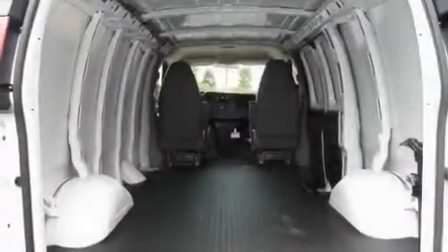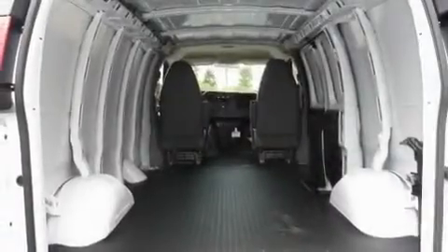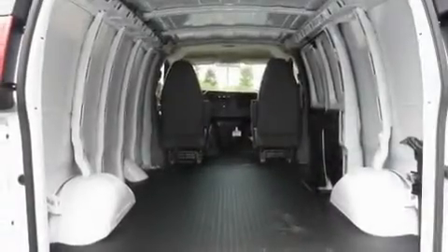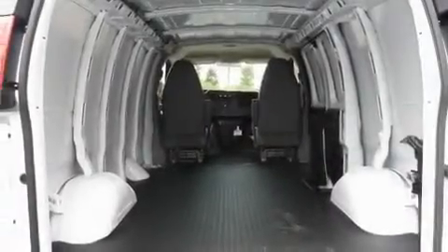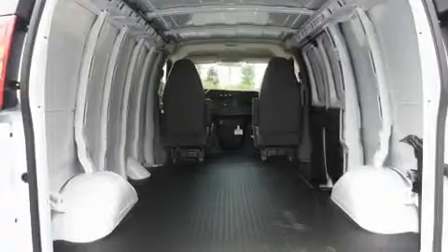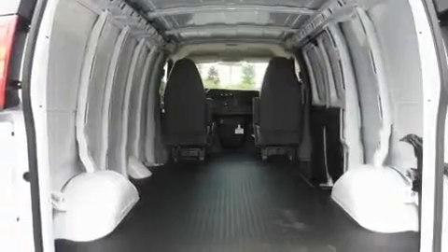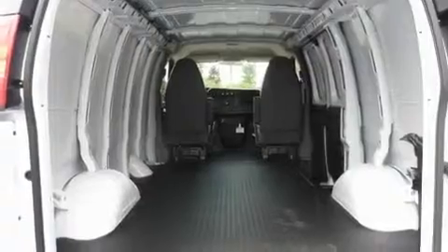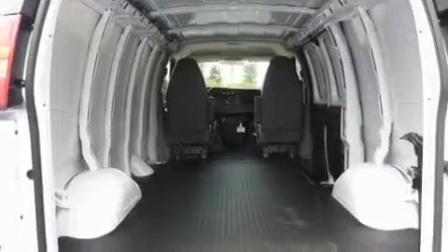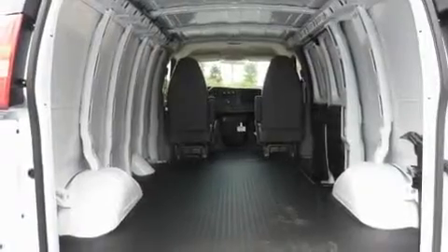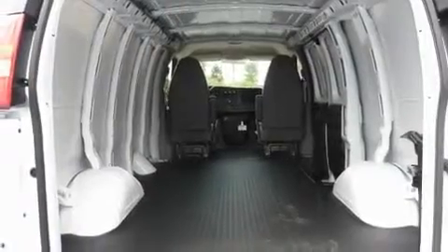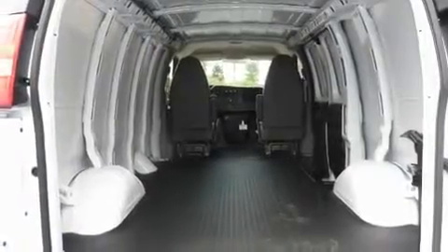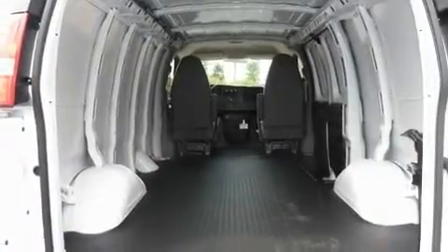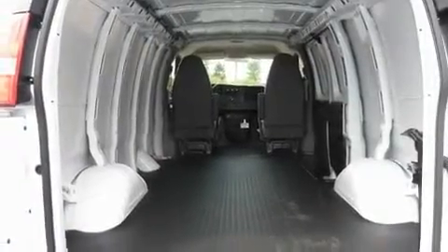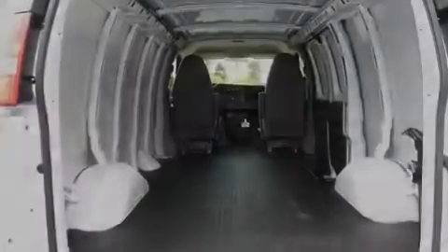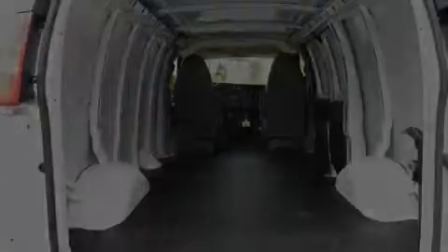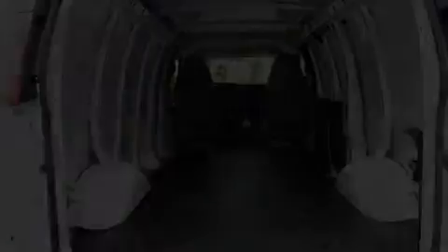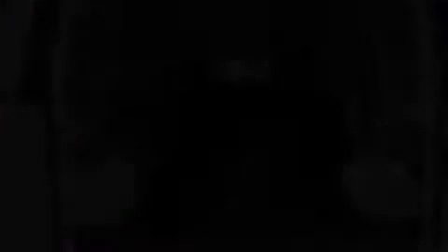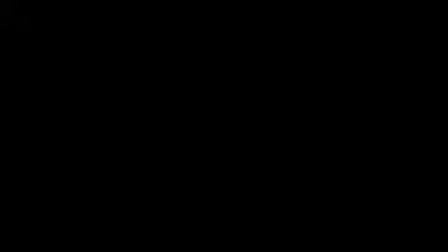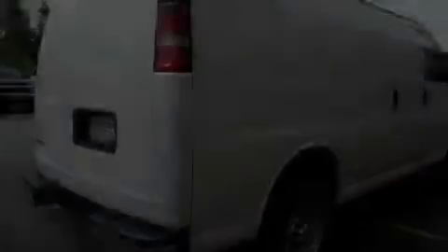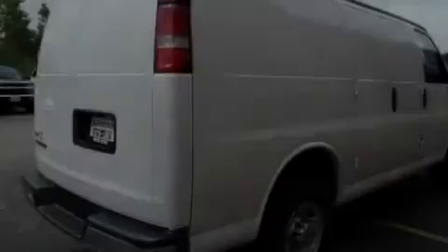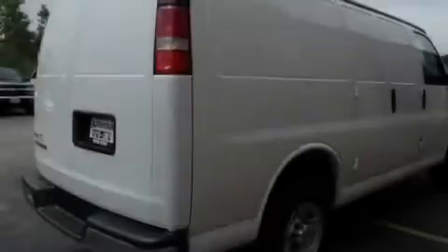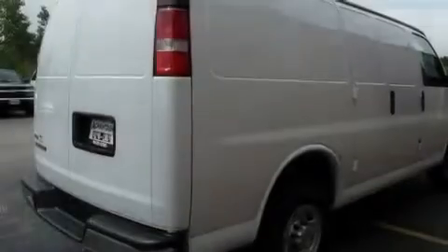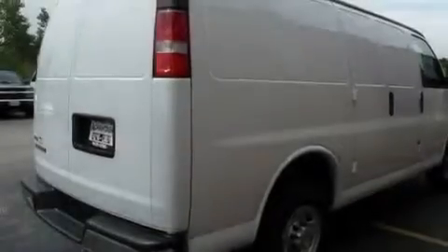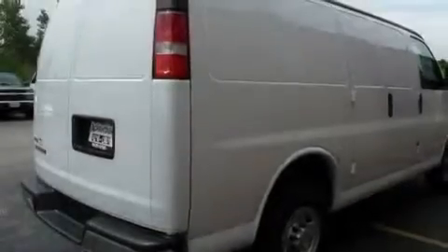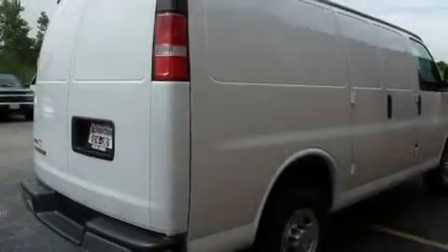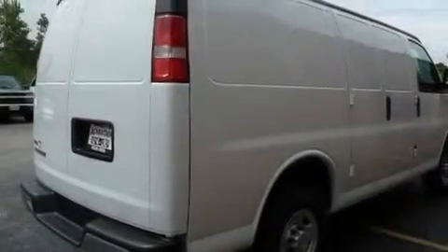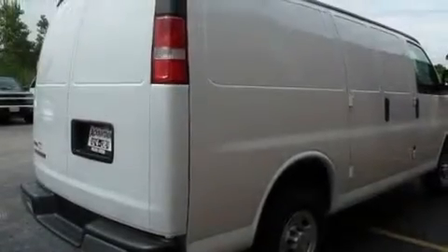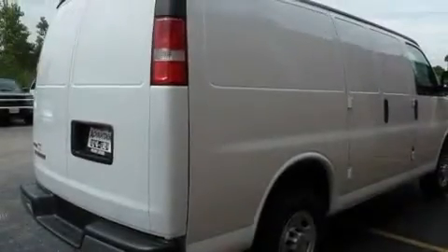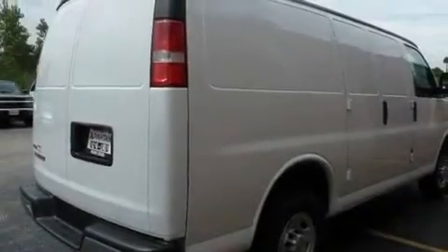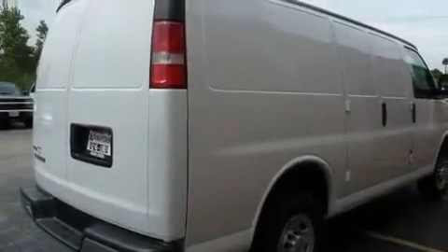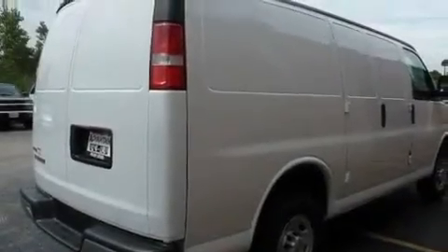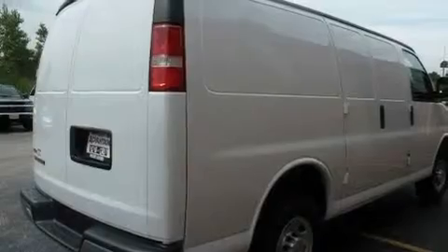Additional features include halogen headlights, an anti-lock braking system, a passenger side airbag, and an anti-theft protection system.